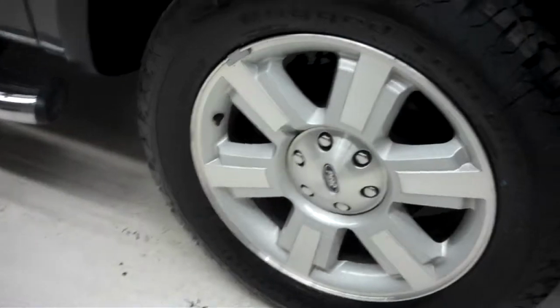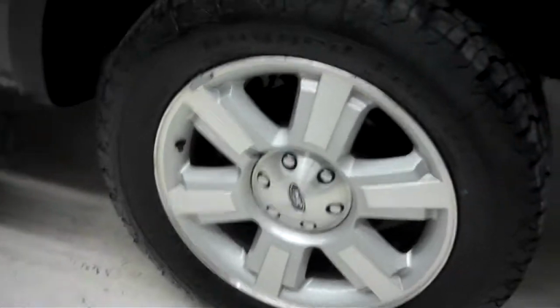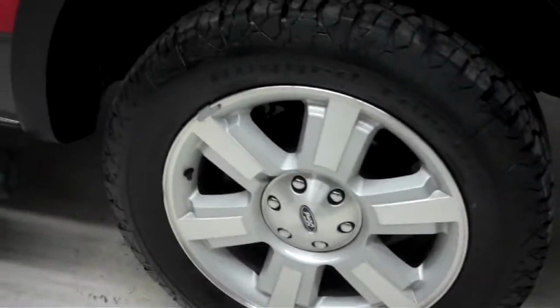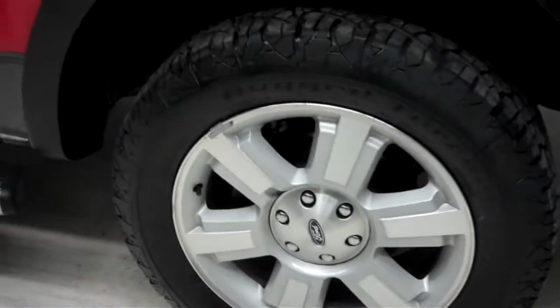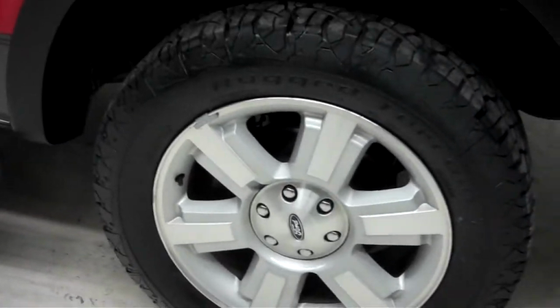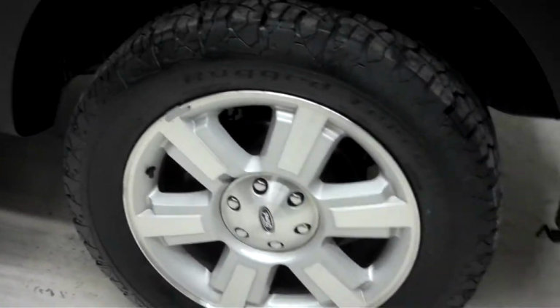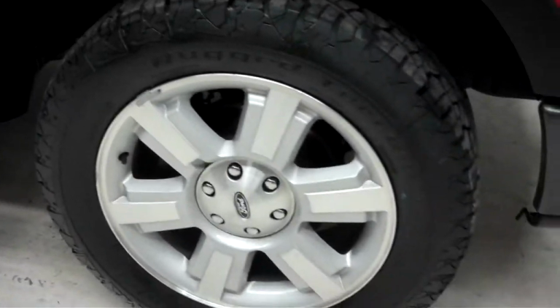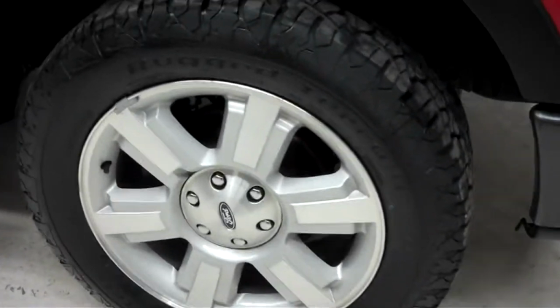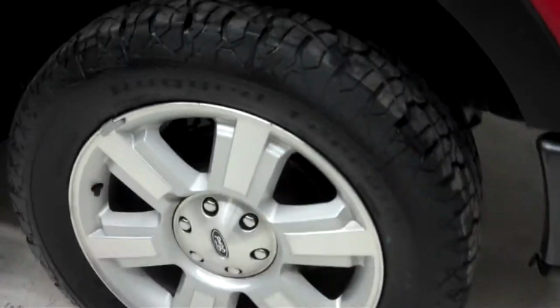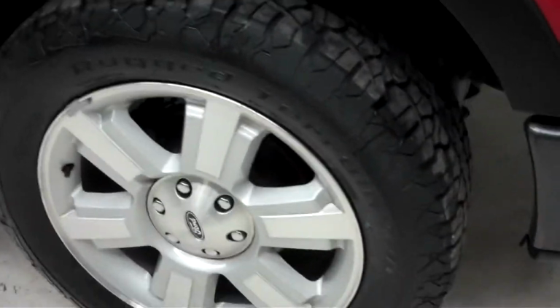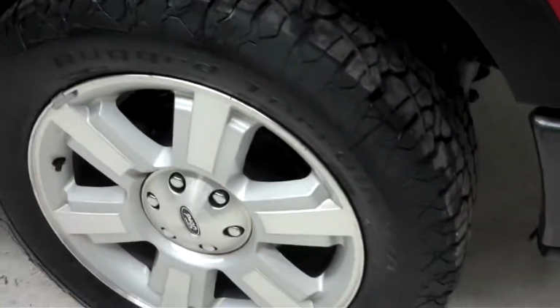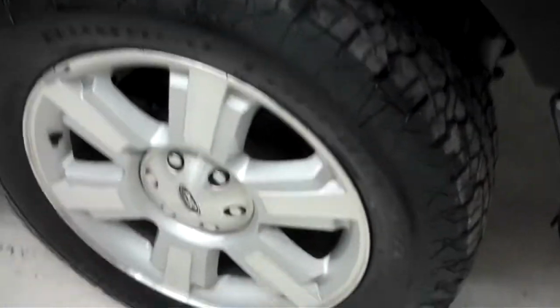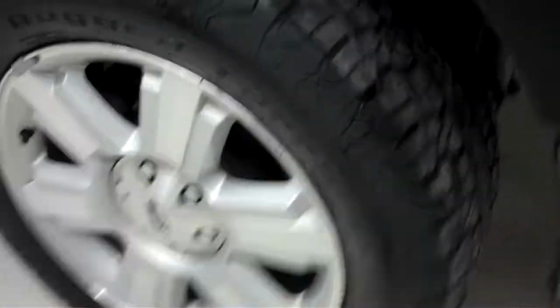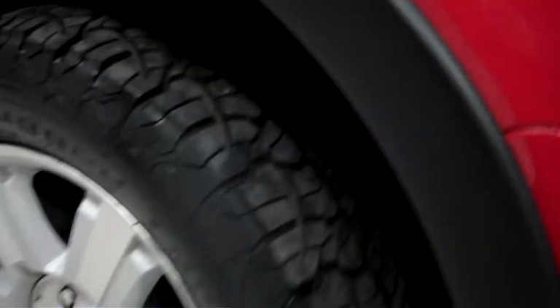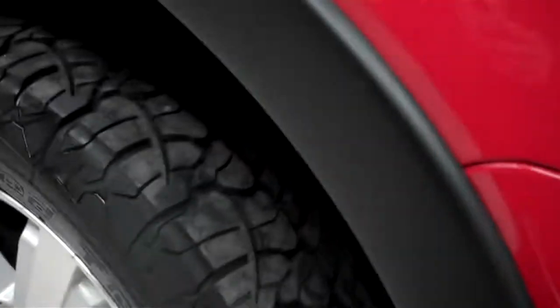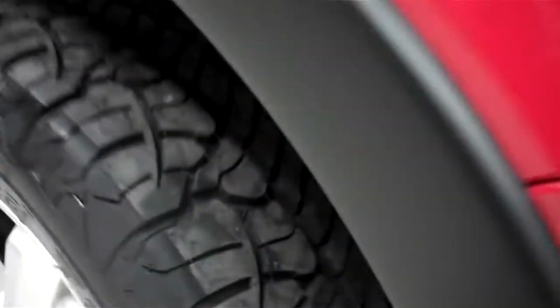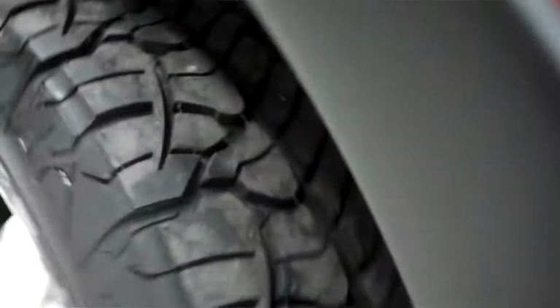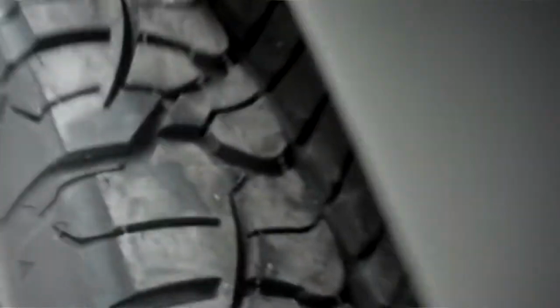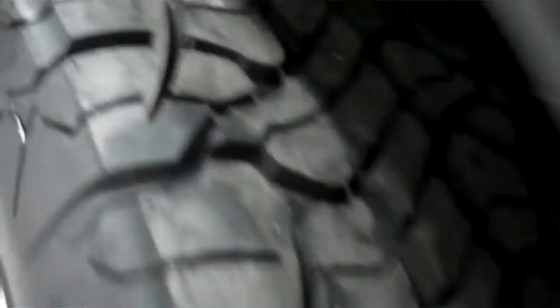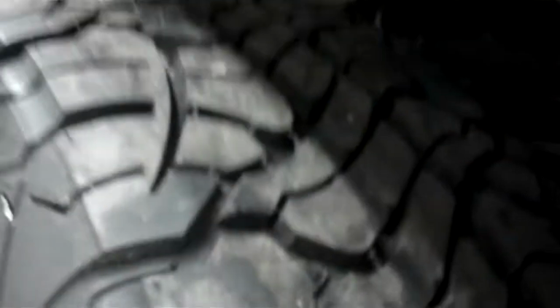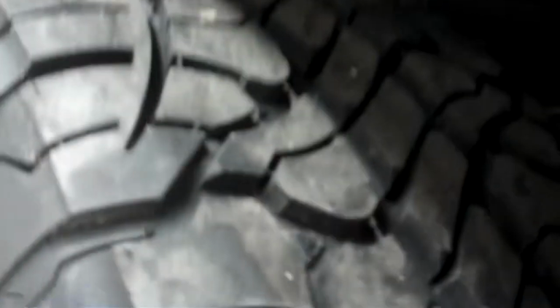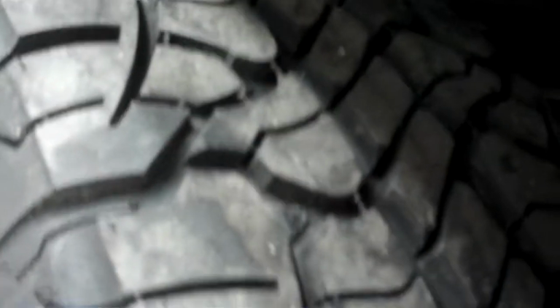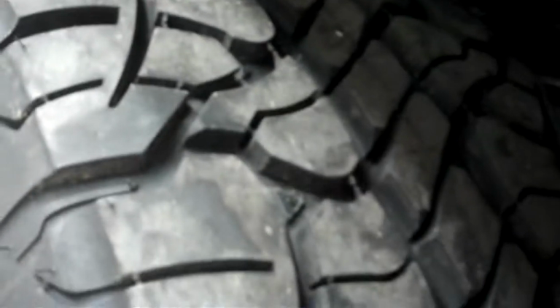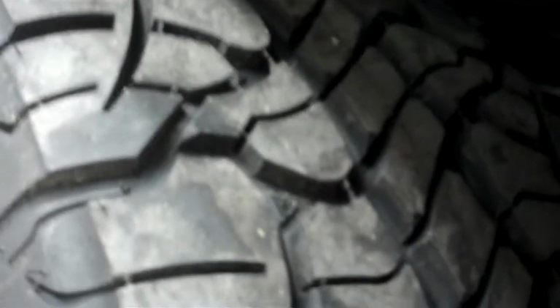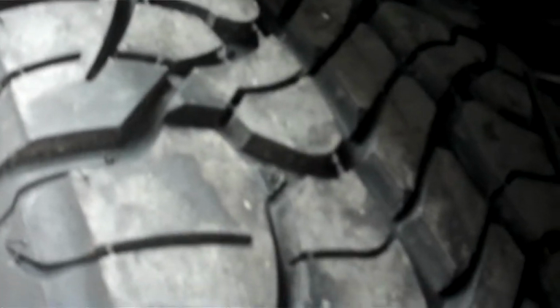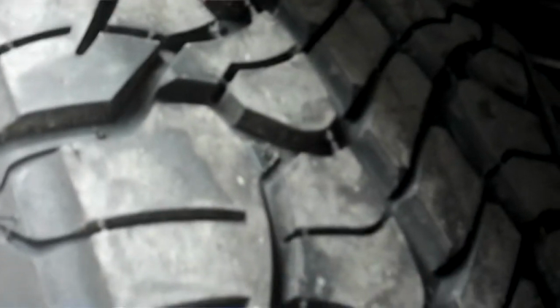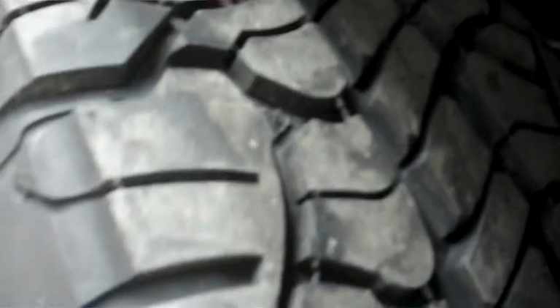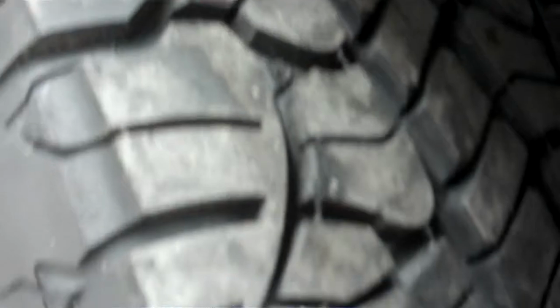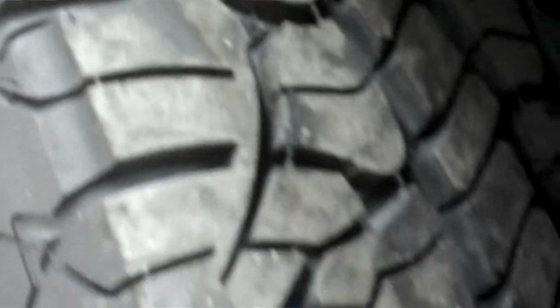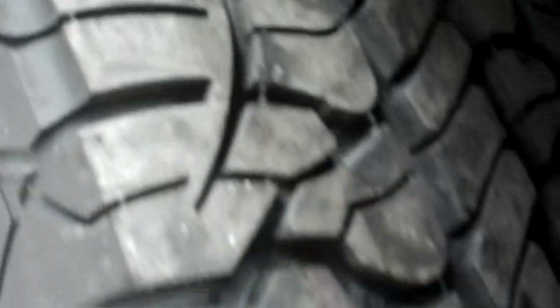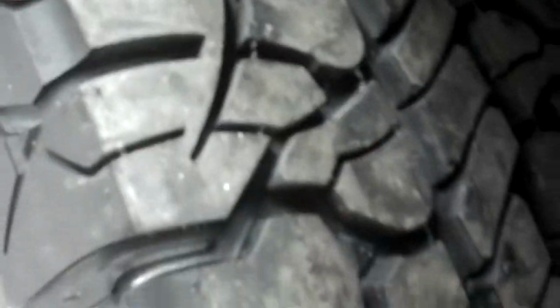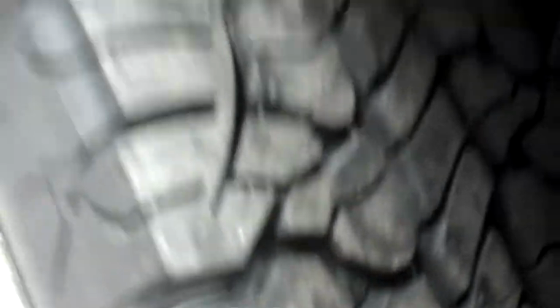BF Goodrich rugged terrain tires with quite a bit of tread left. The tread is very deep.